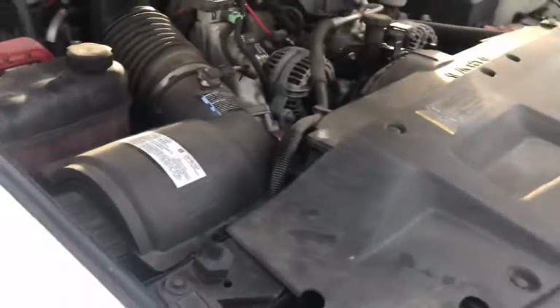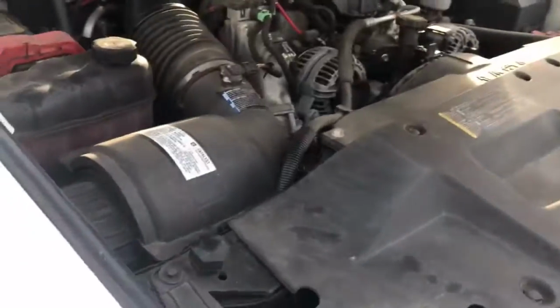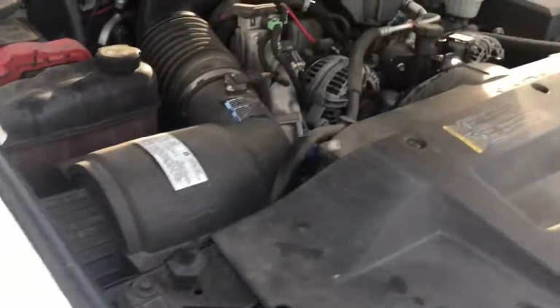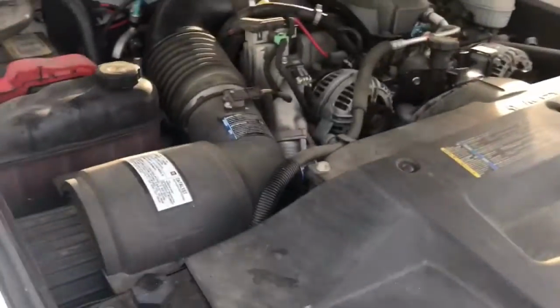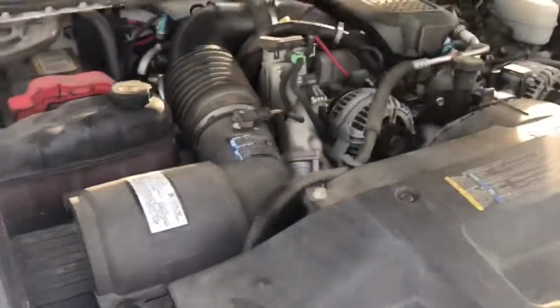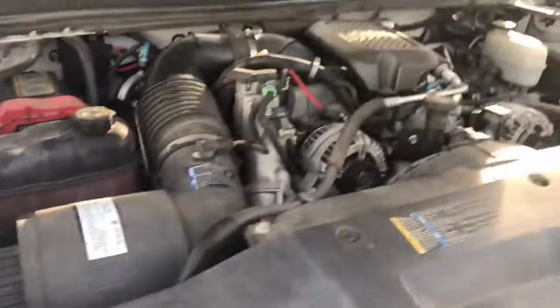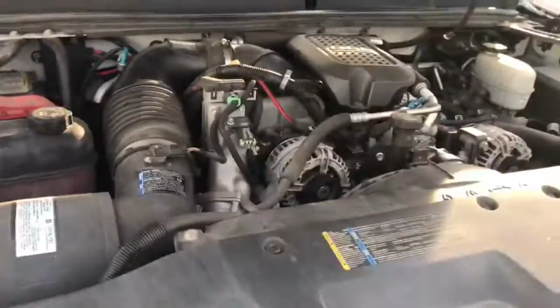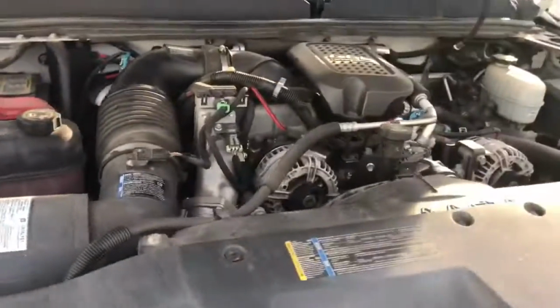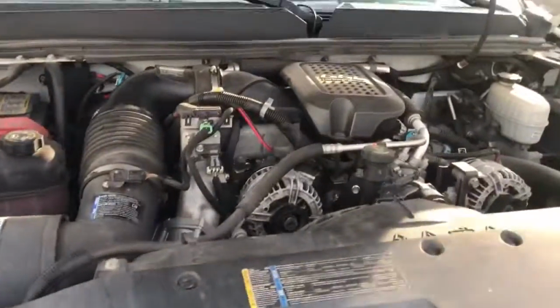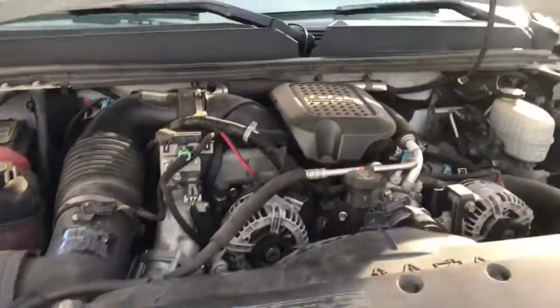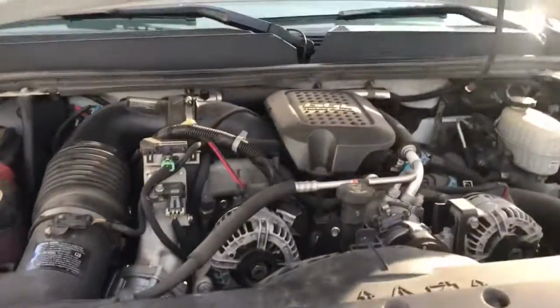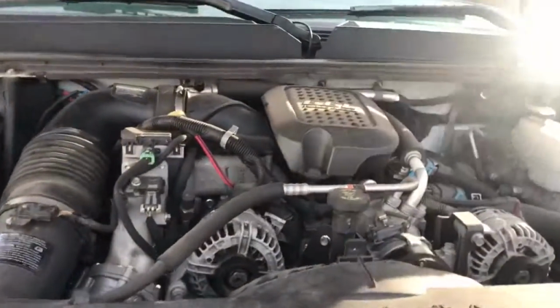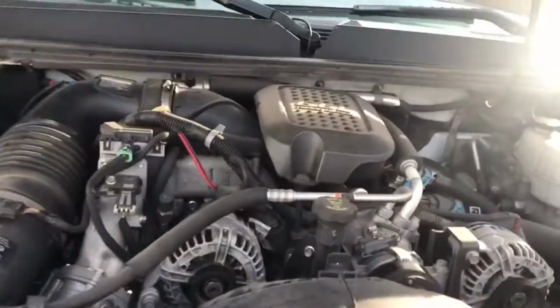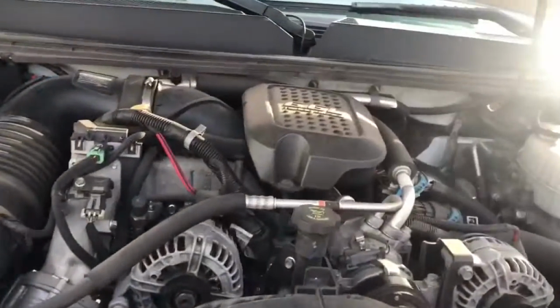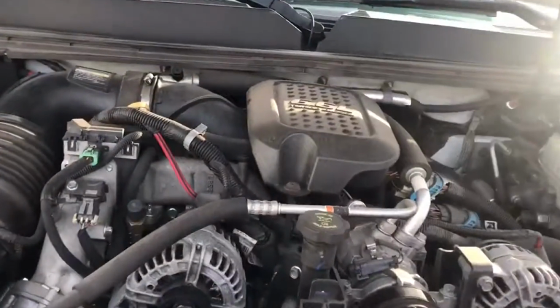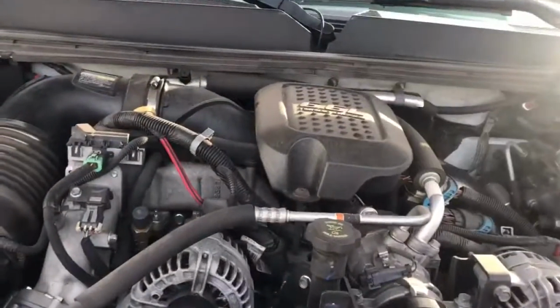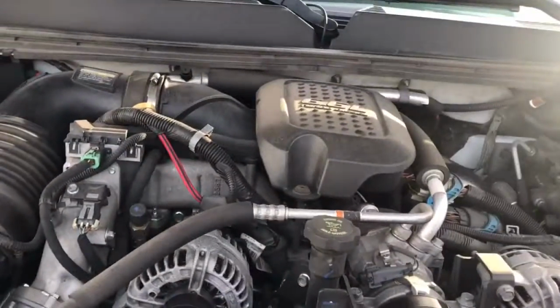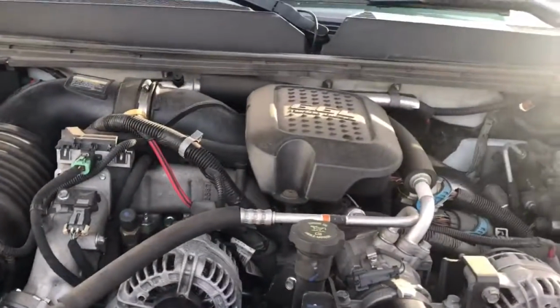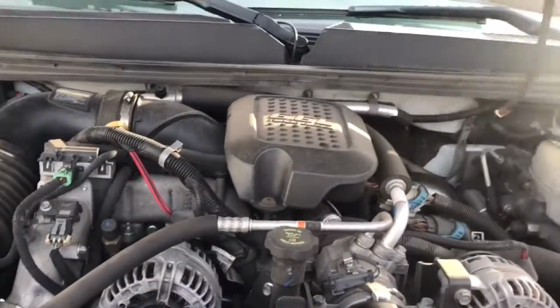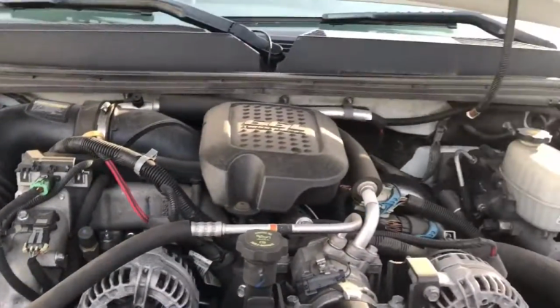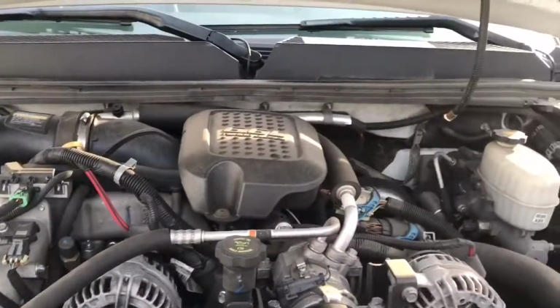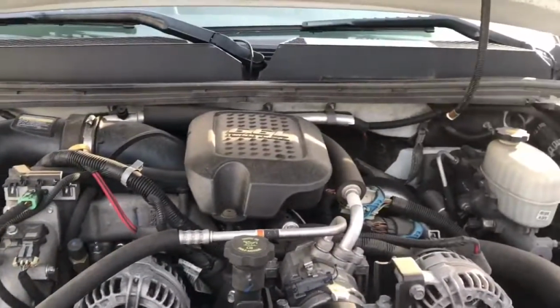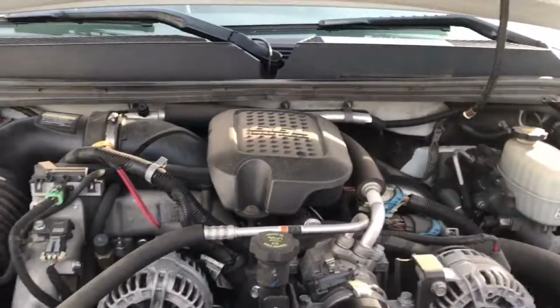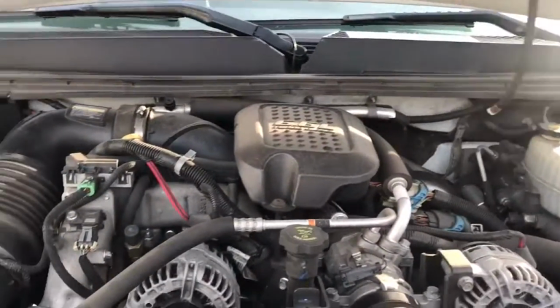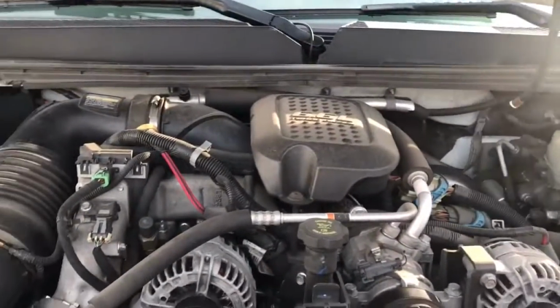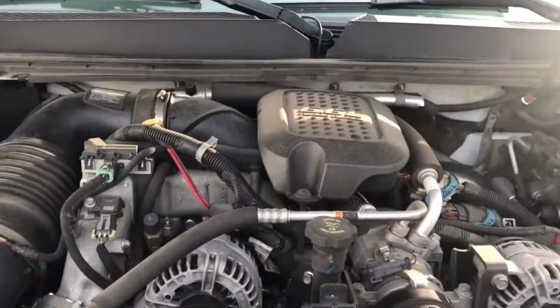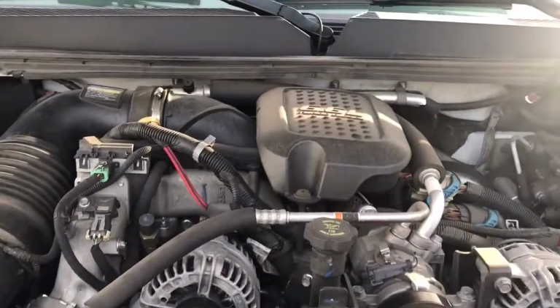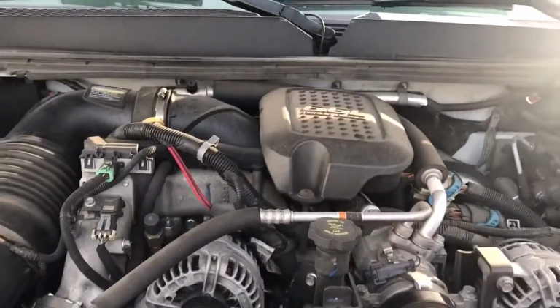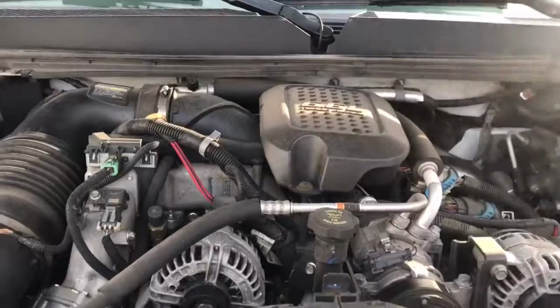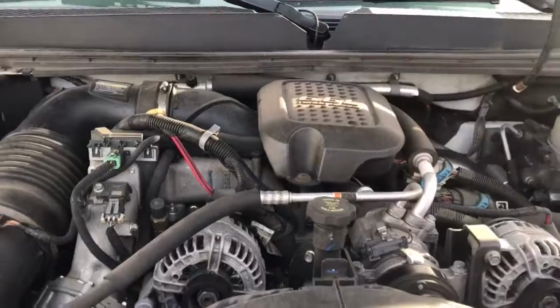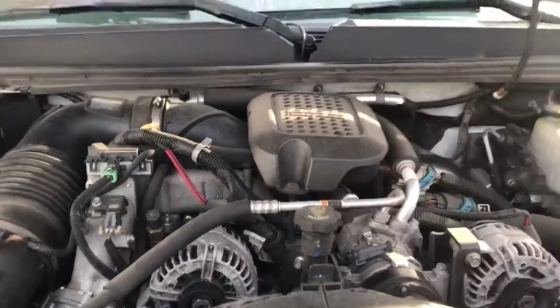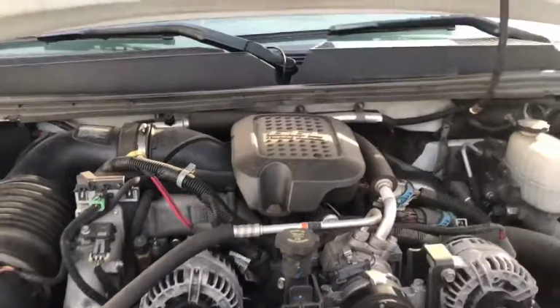If there's anything else that you would like to know more about this truck, call, text, or email anytime. Thanks for watching.